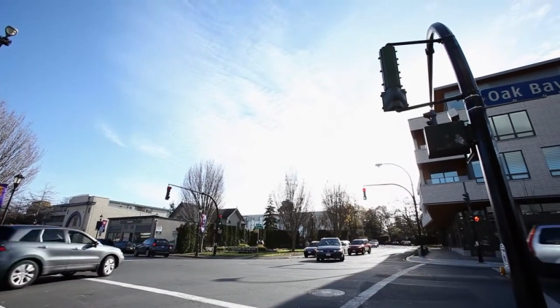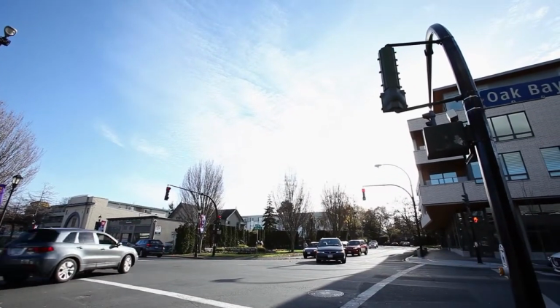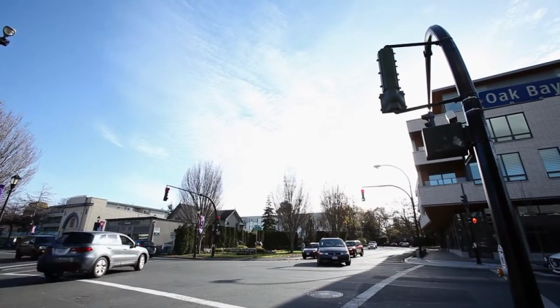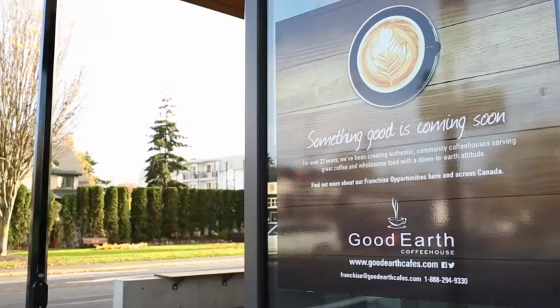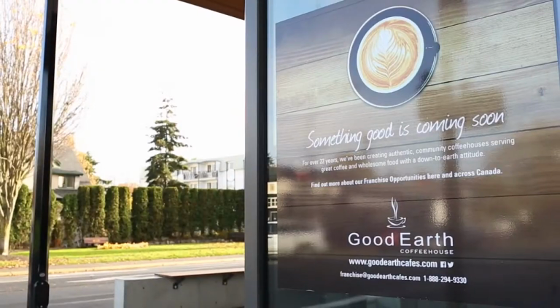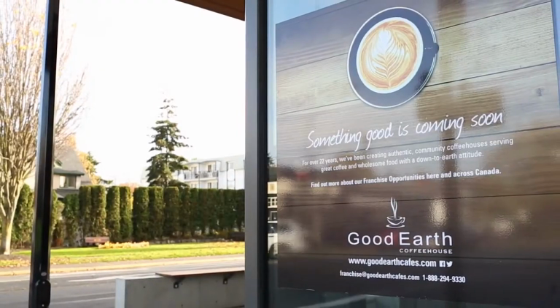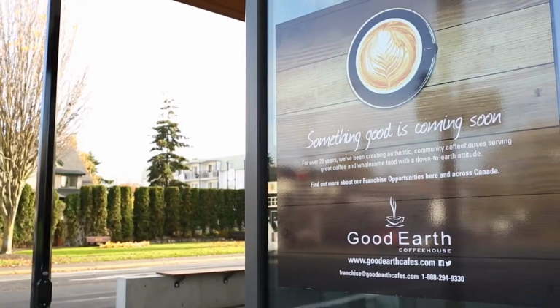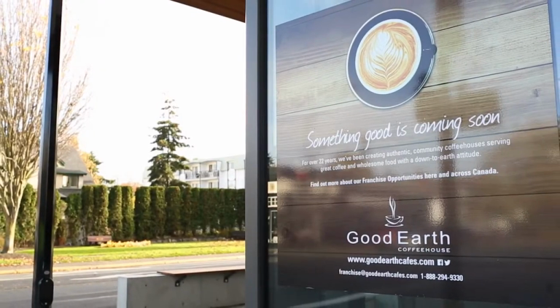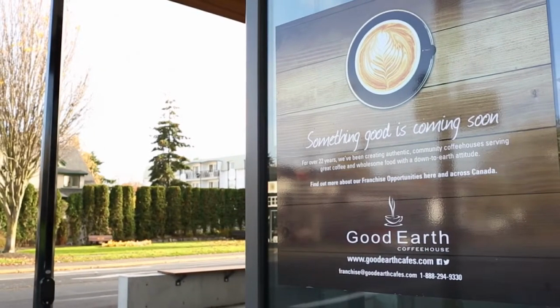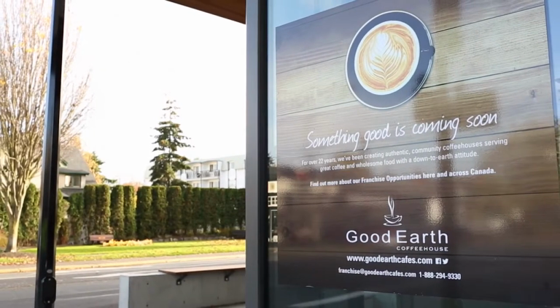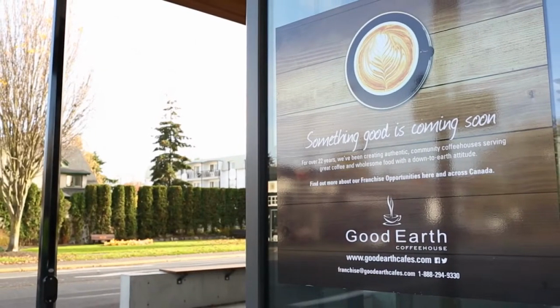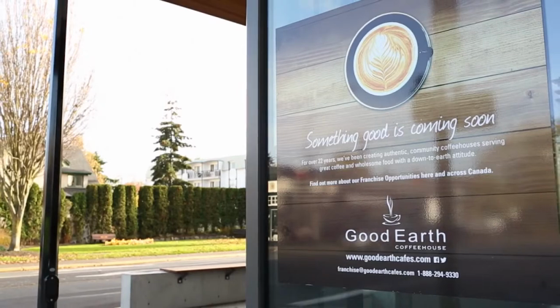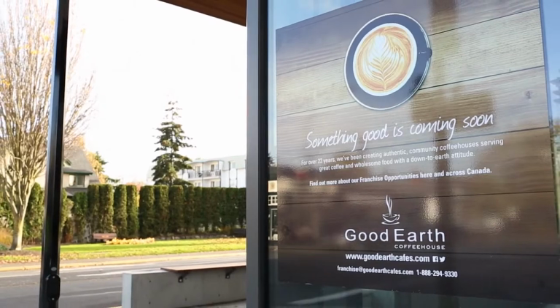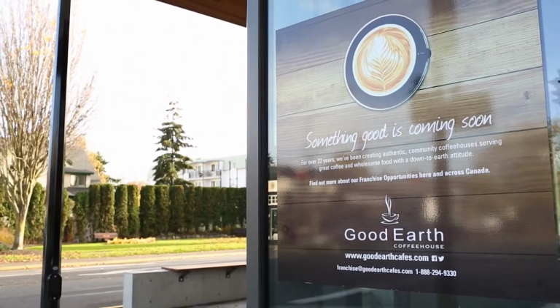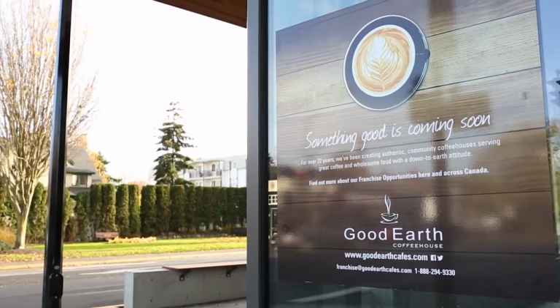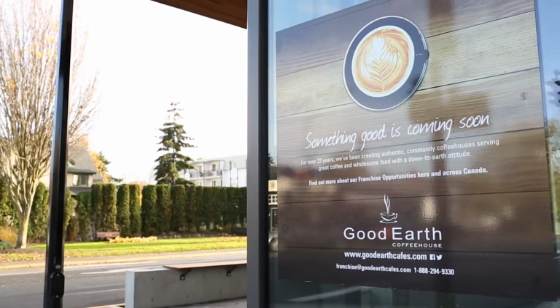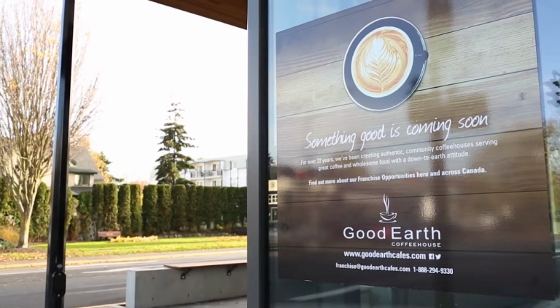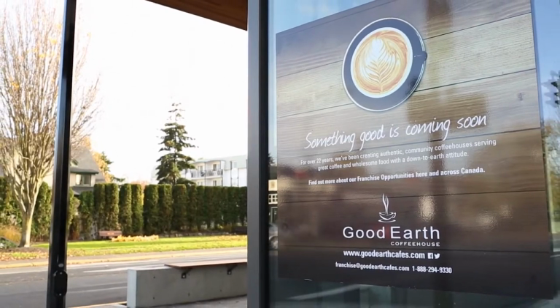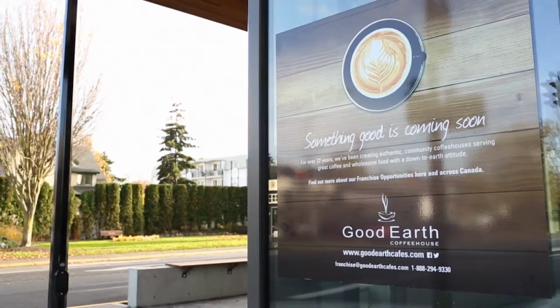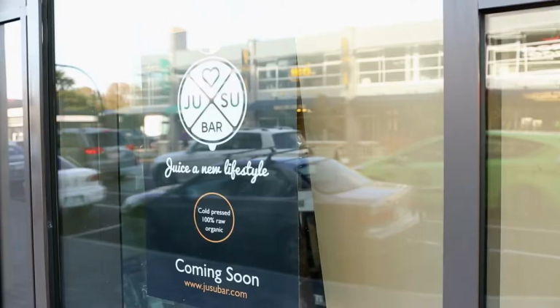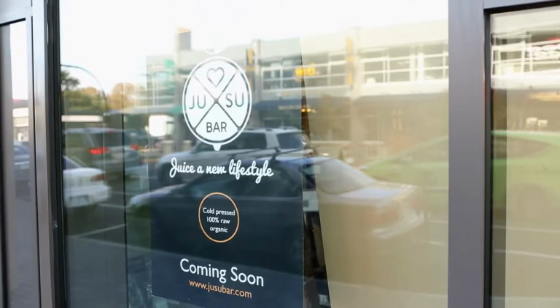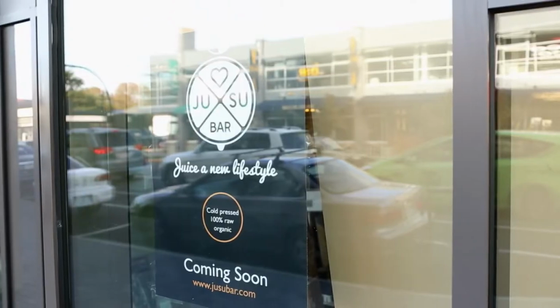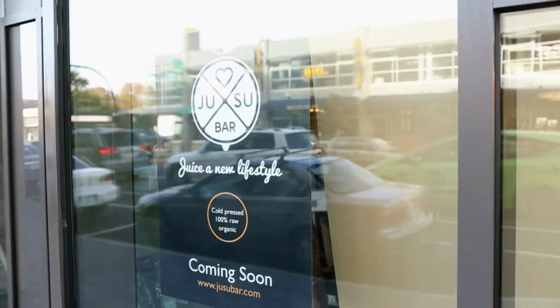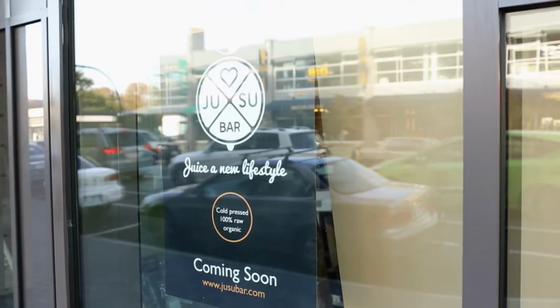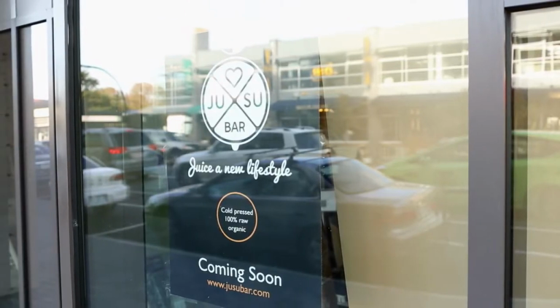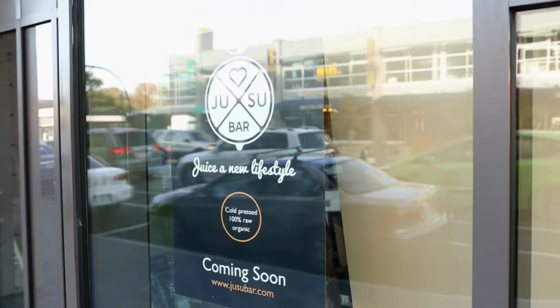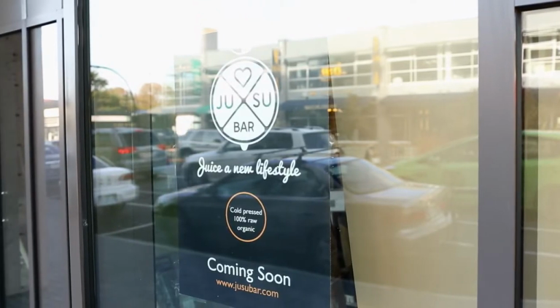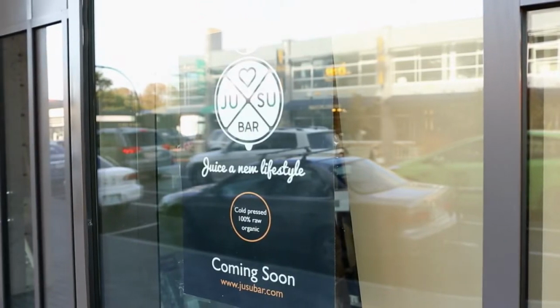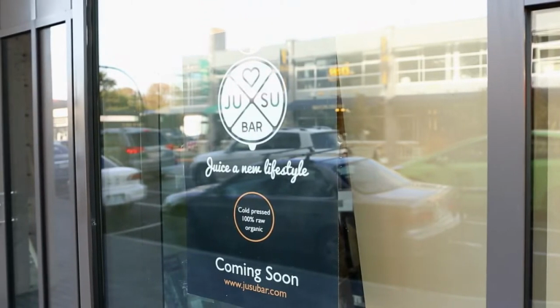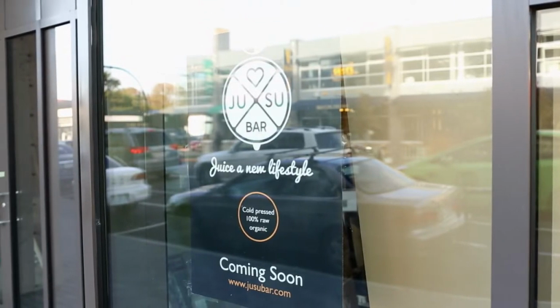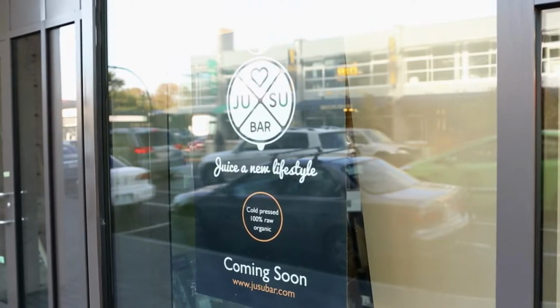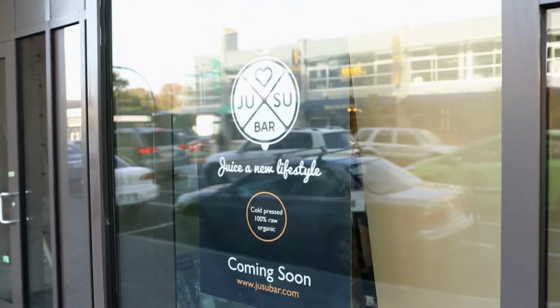The main floor is going to be retail, so there's a Good Earth Coffee Shop and Jusu, which is a juice company. They're both Canadian companies.